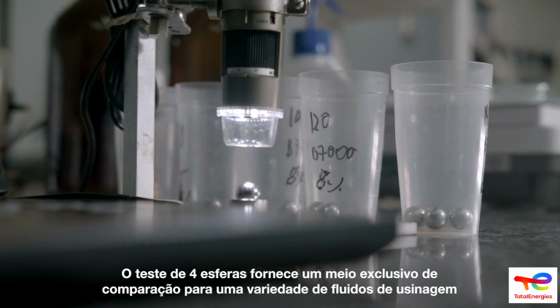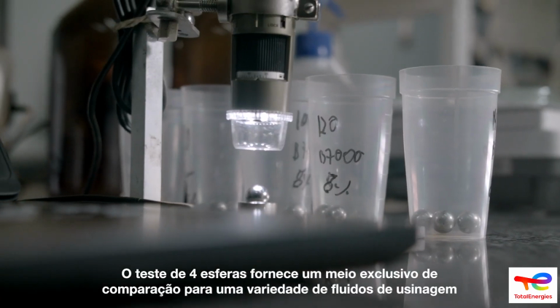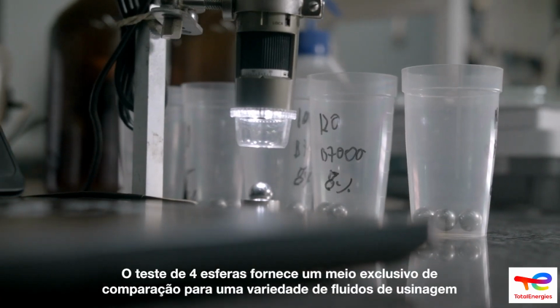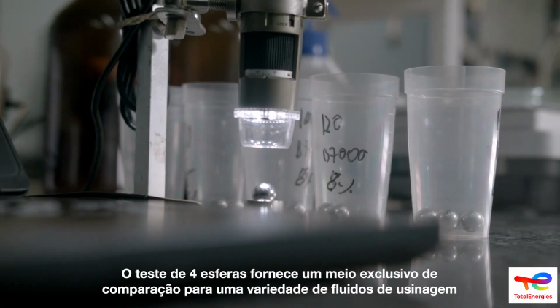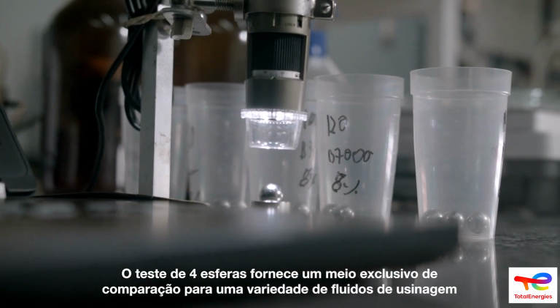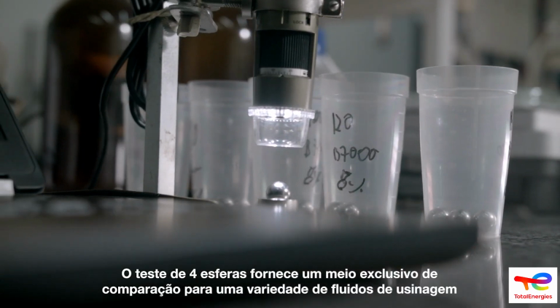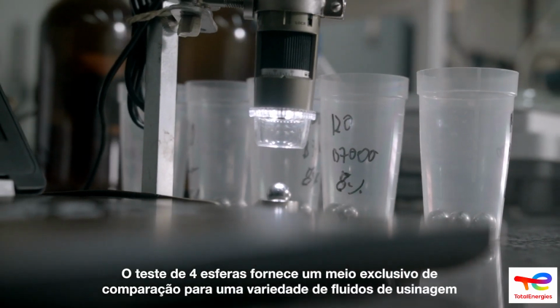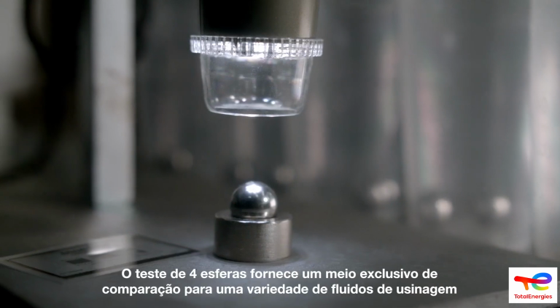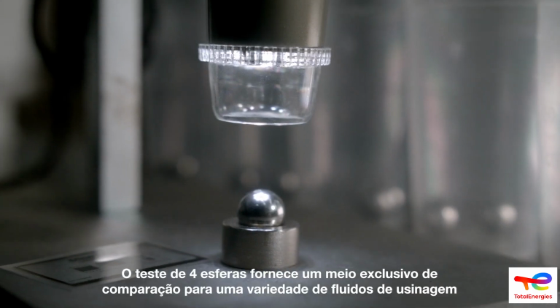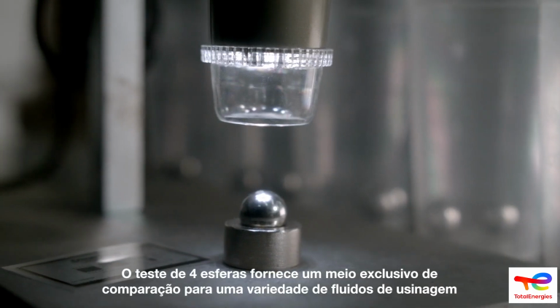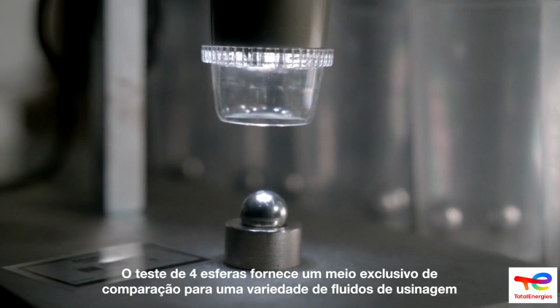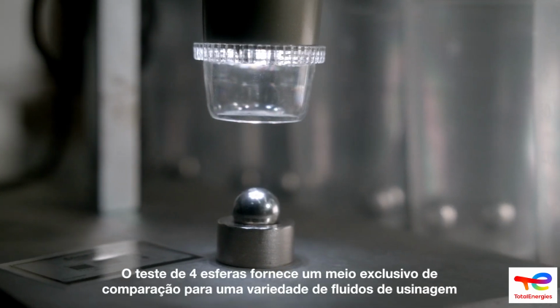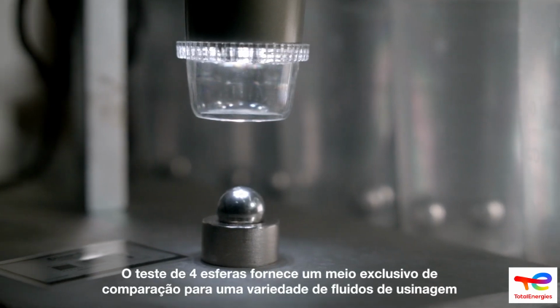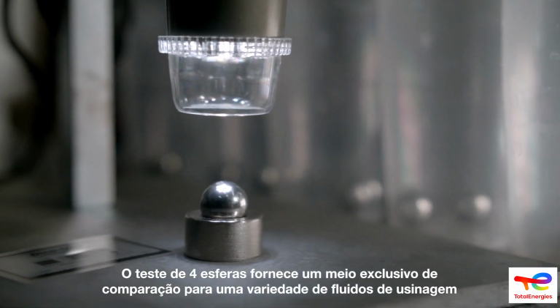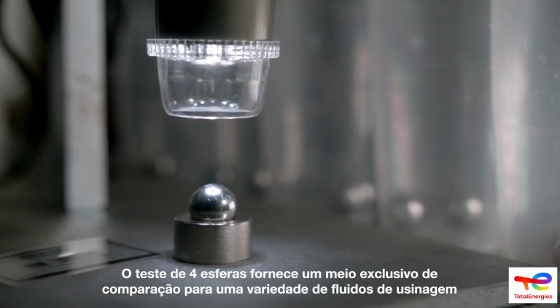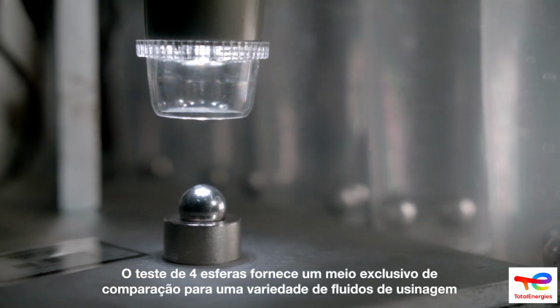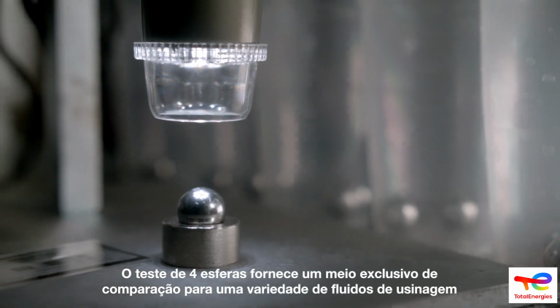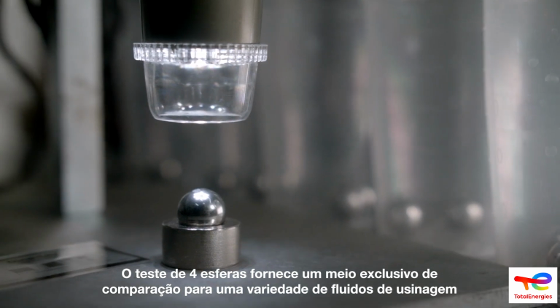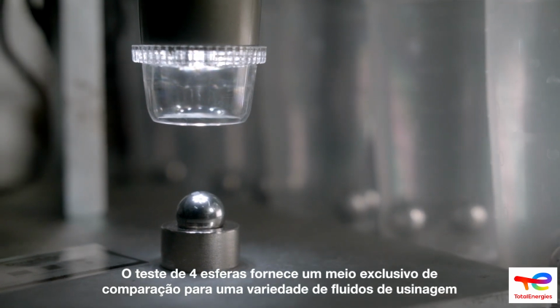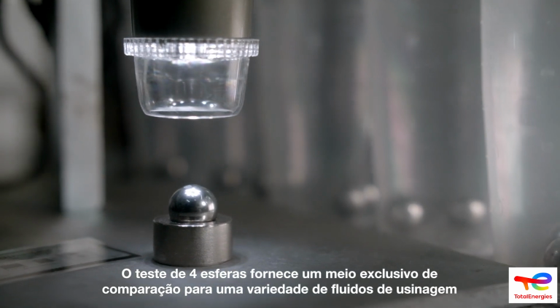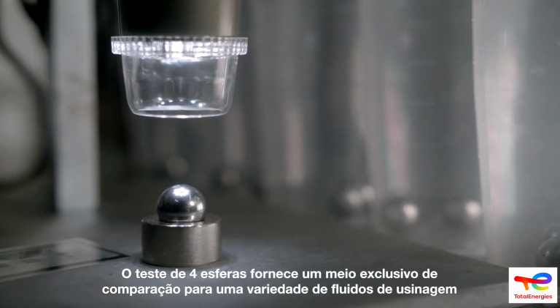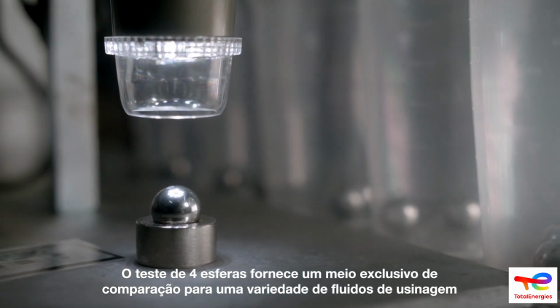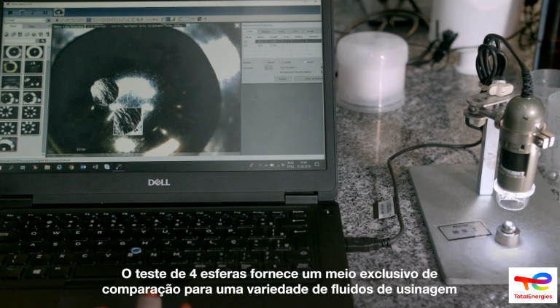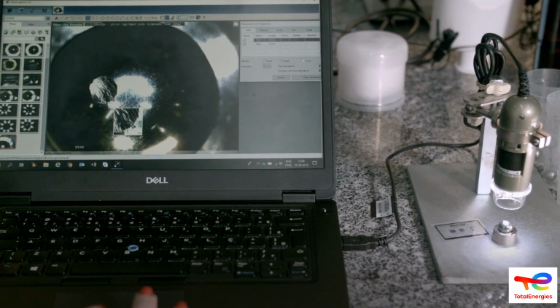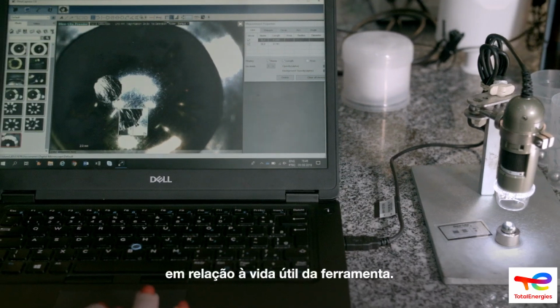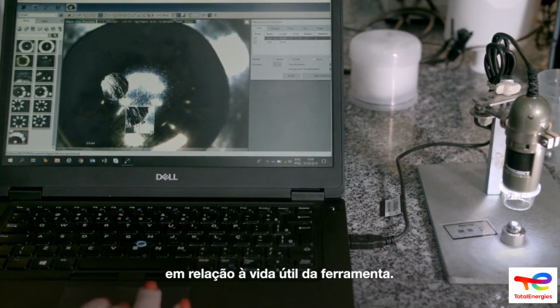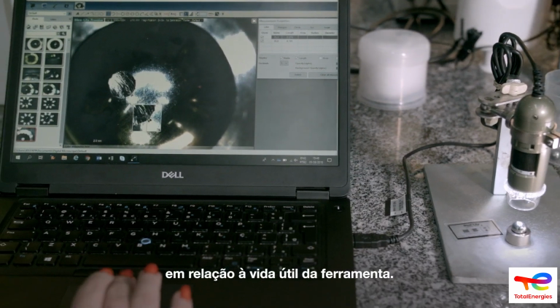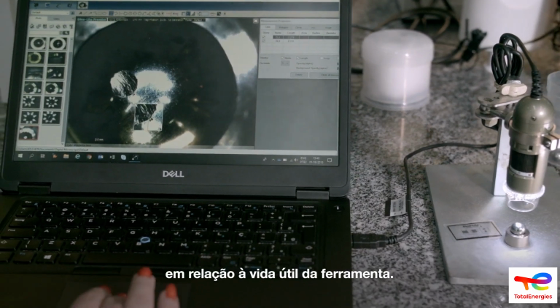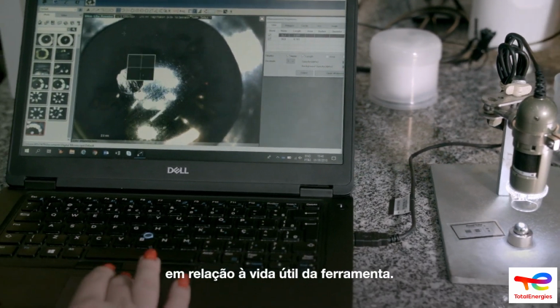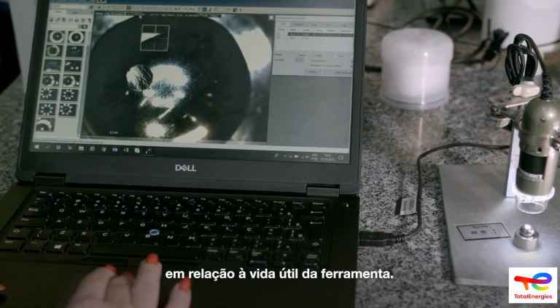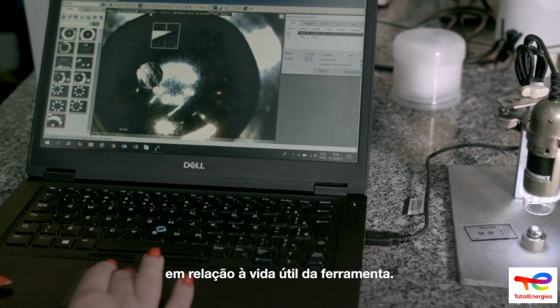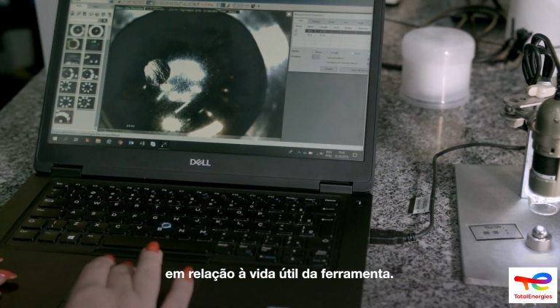The four-ball test performs as an exceptional means of comparison for a variety of metalworking fluids with regards to tool life expectancy.